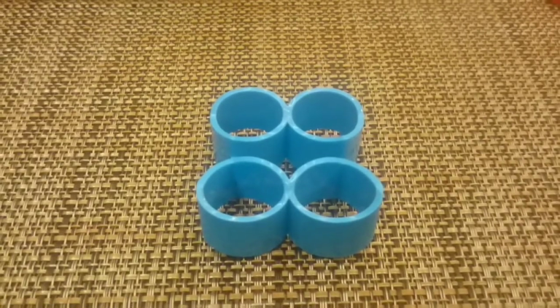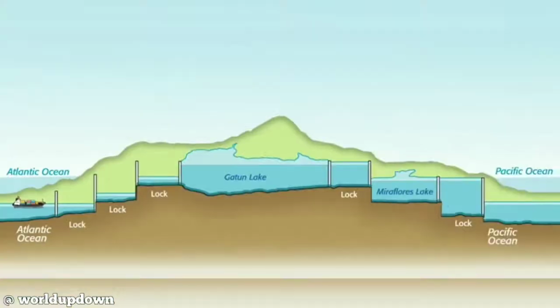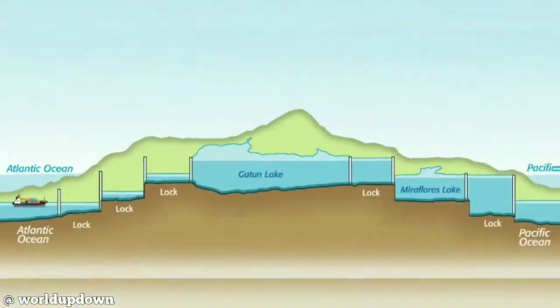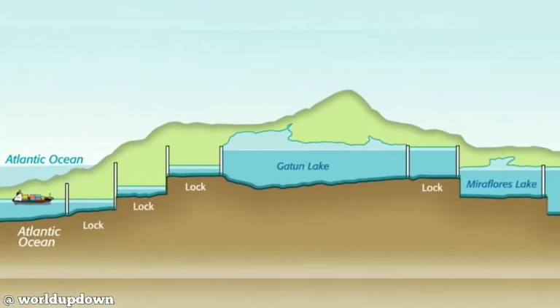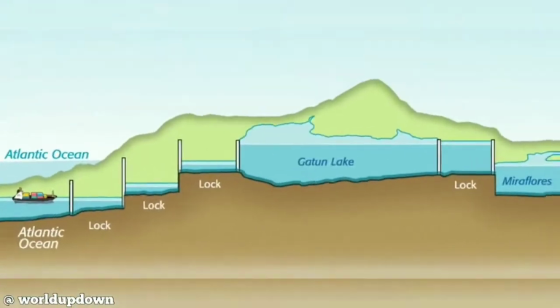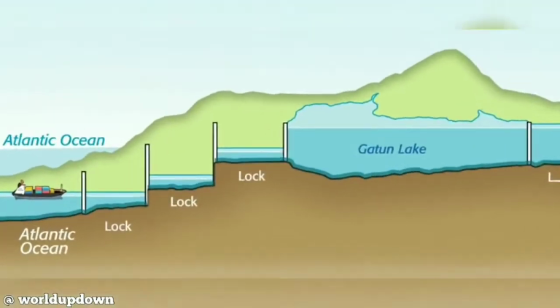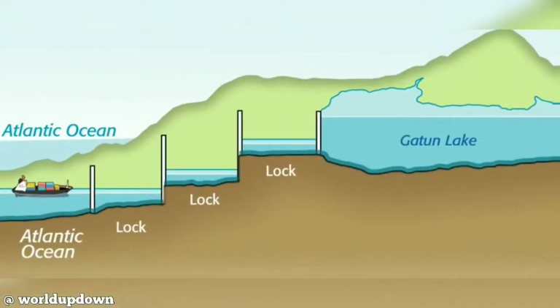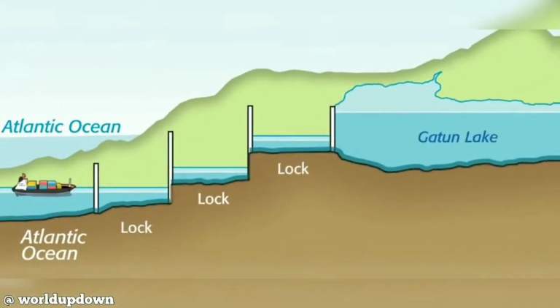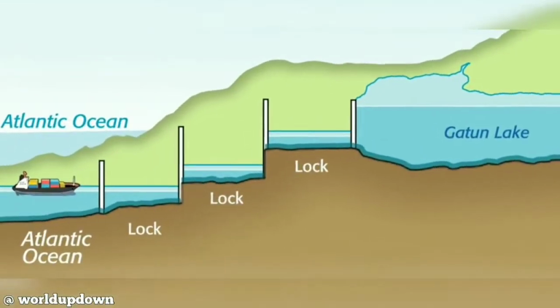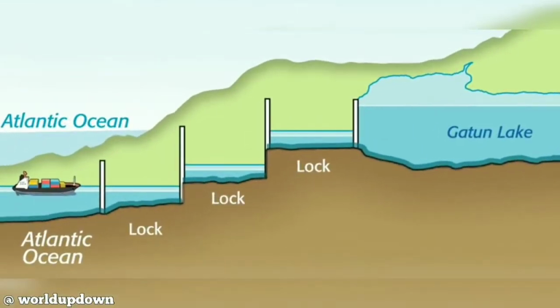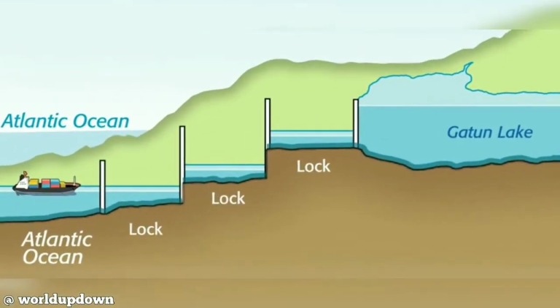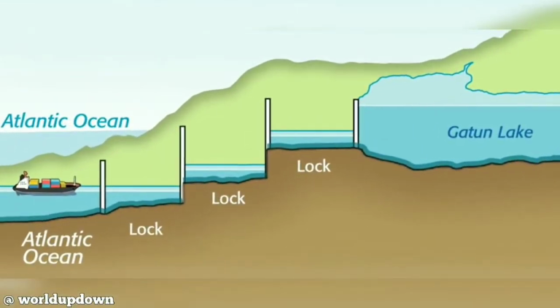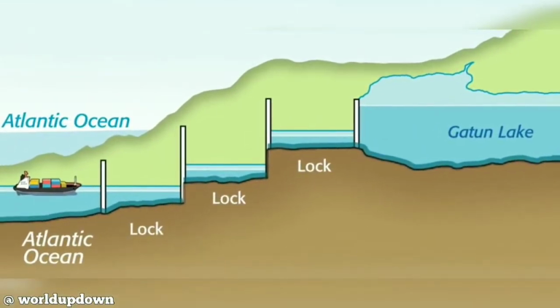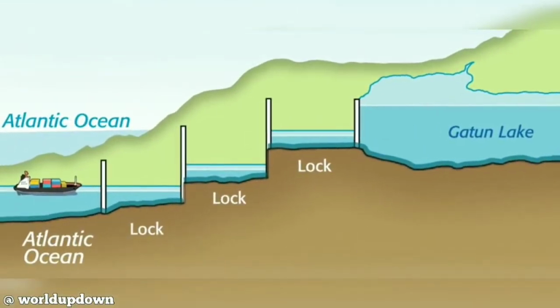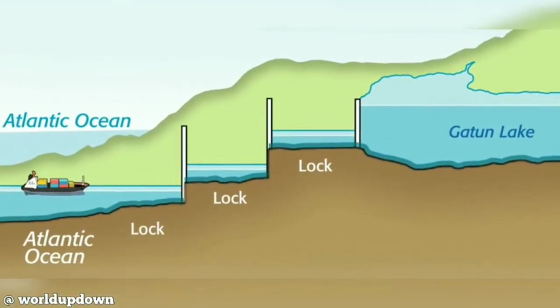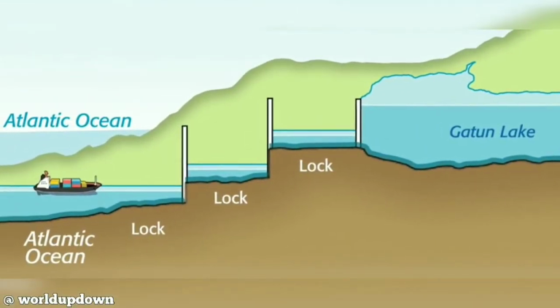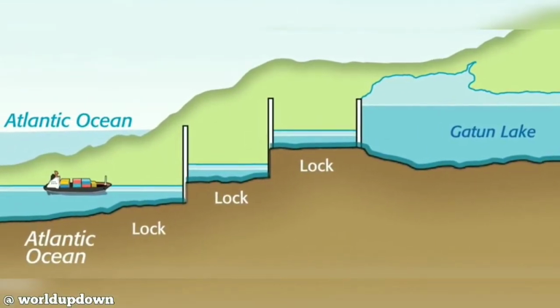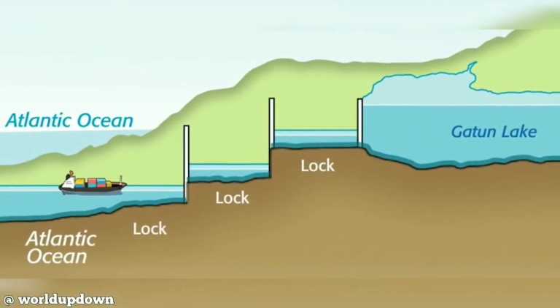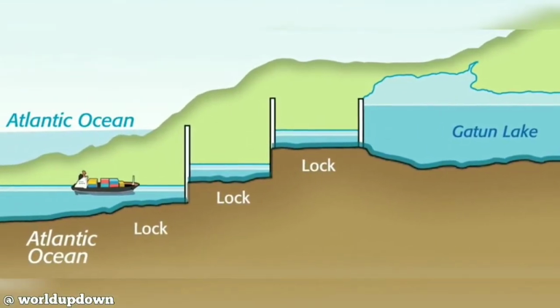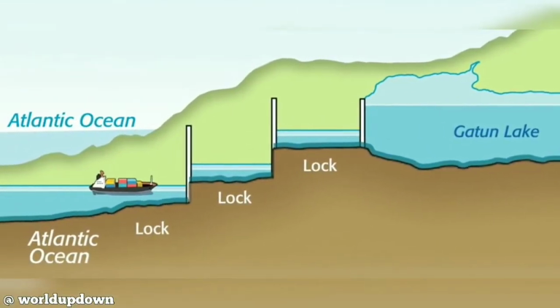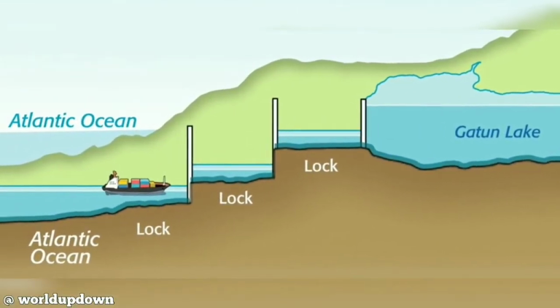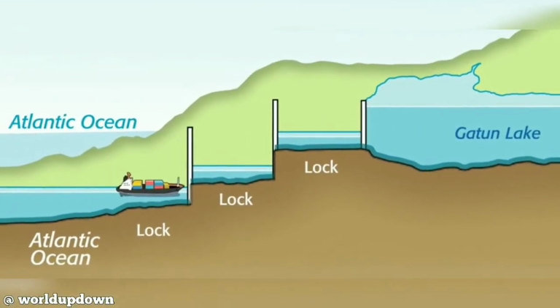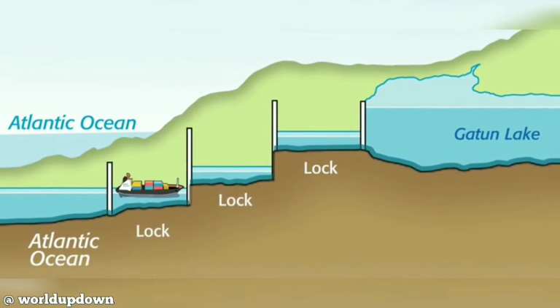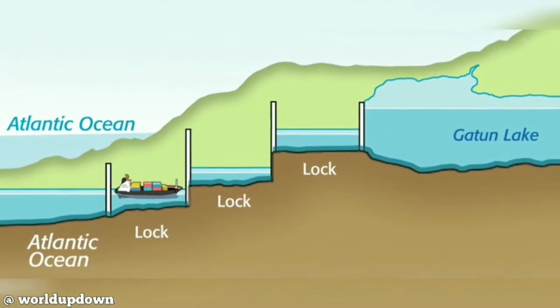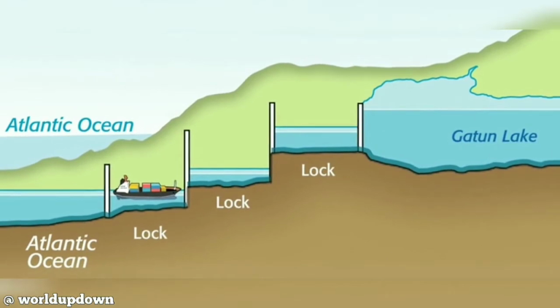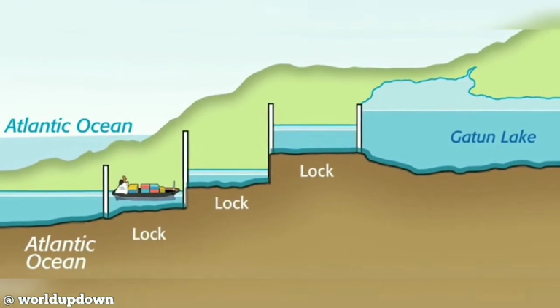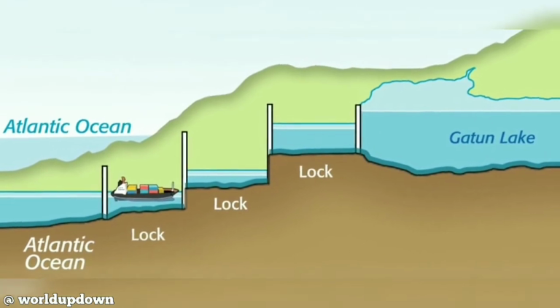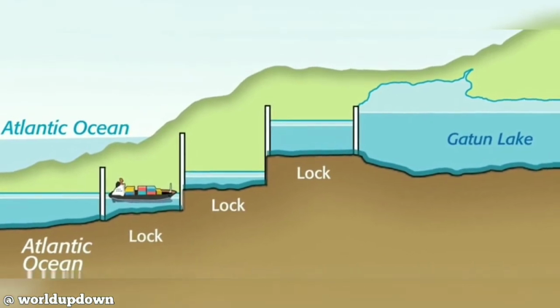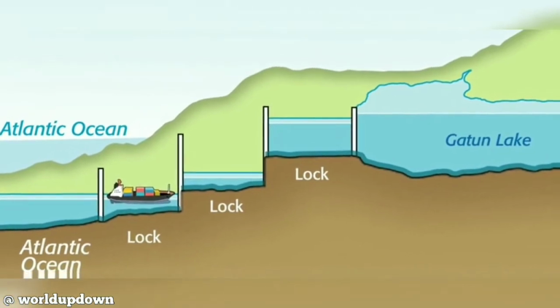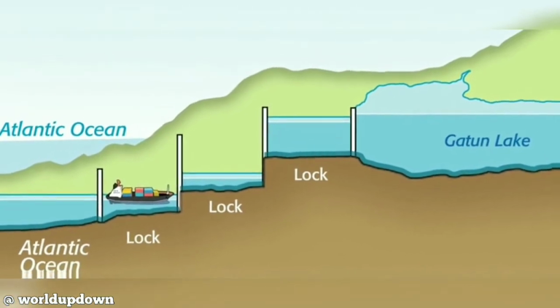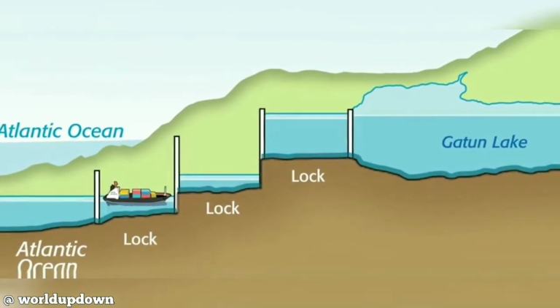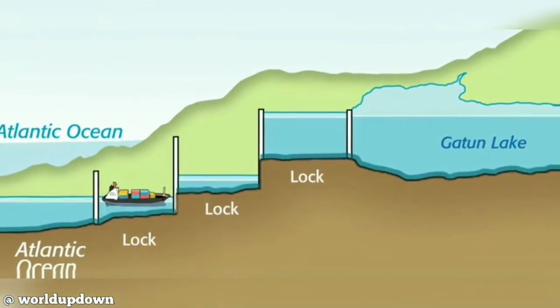Here is an animated diagram of a ship crossing the Panama Canal.